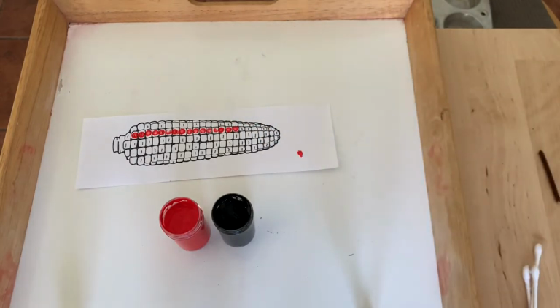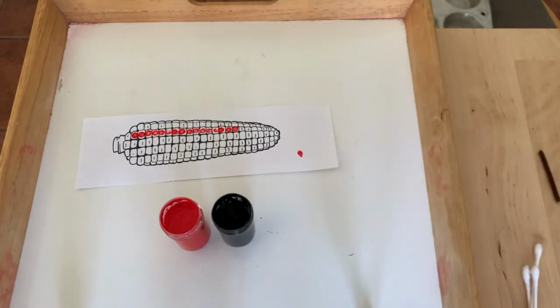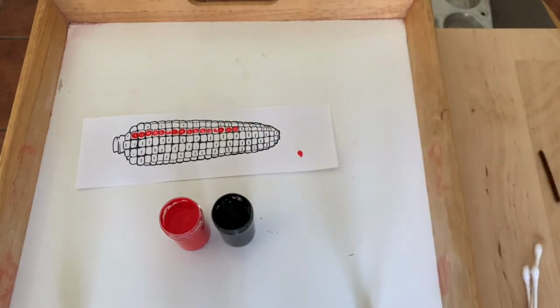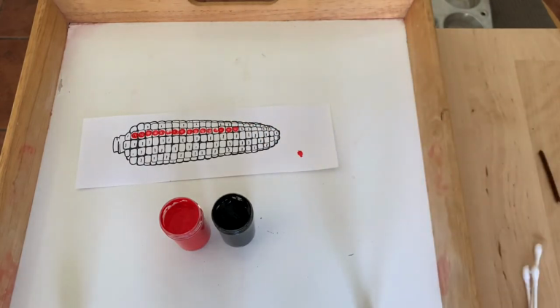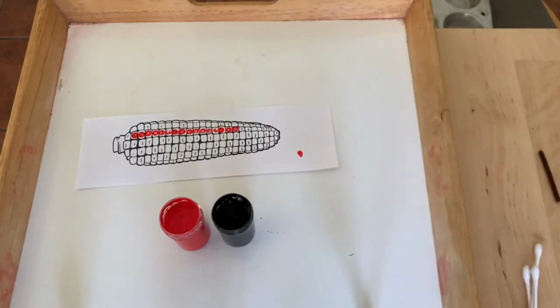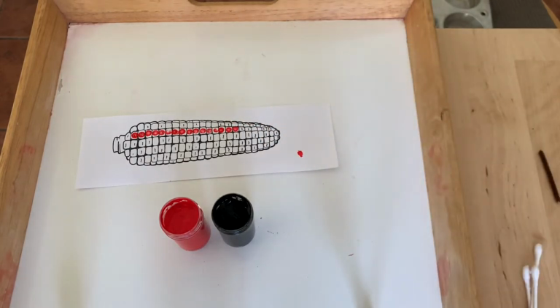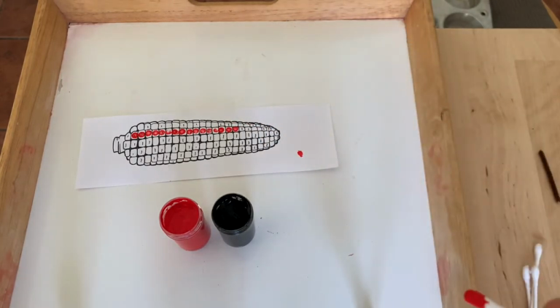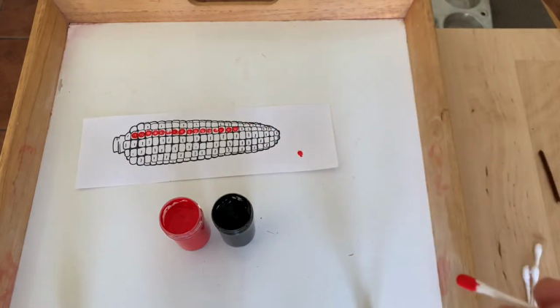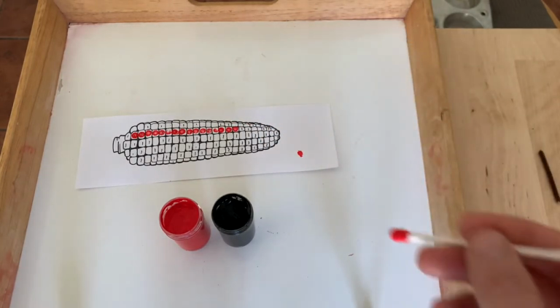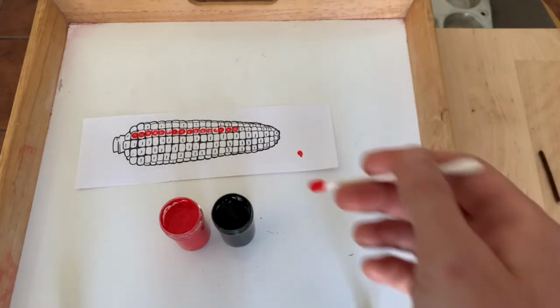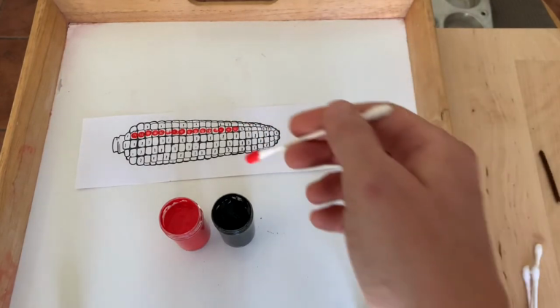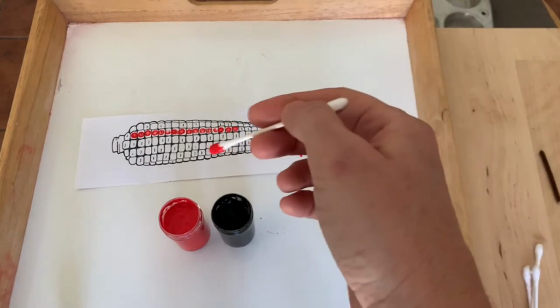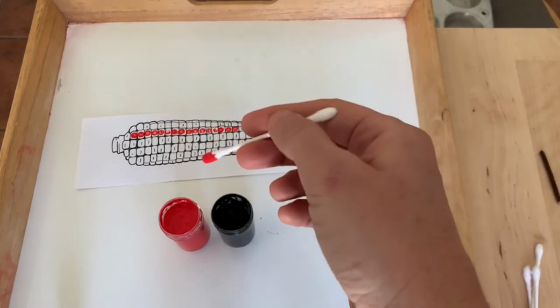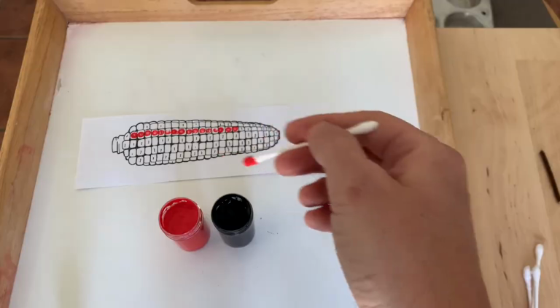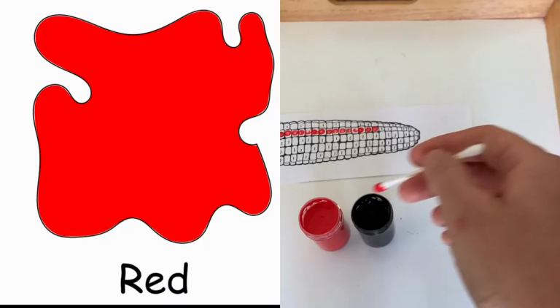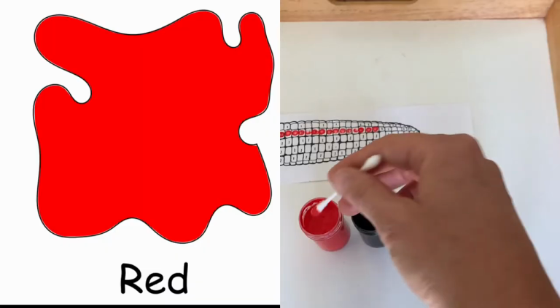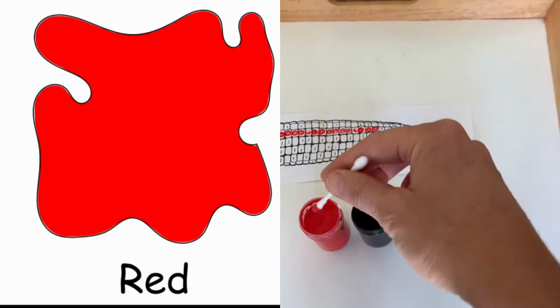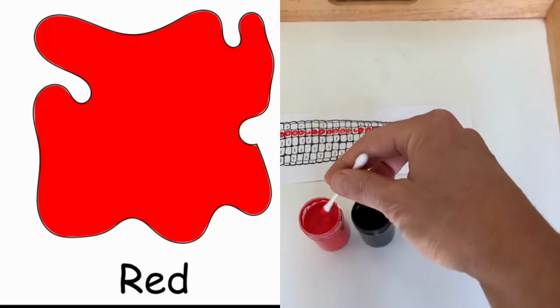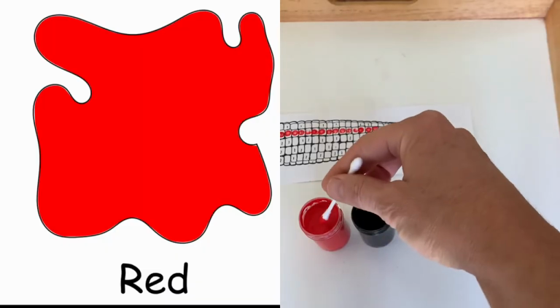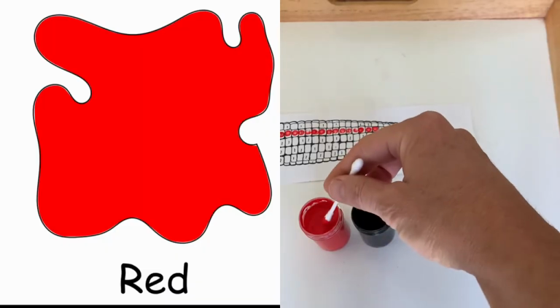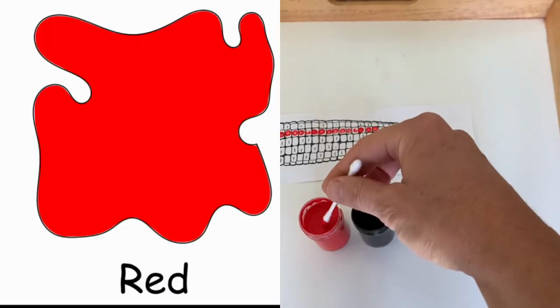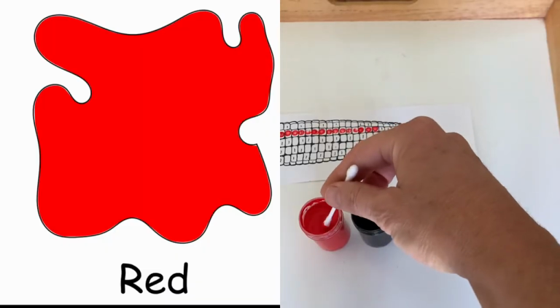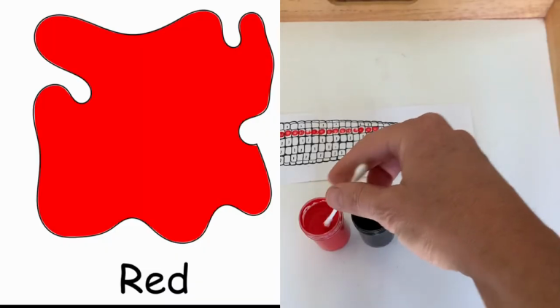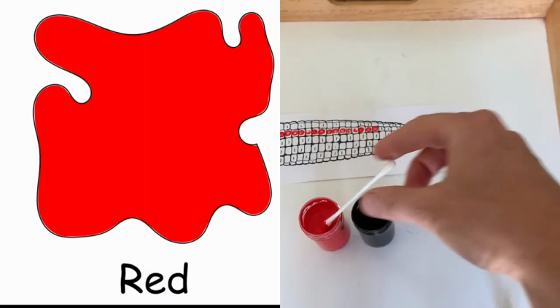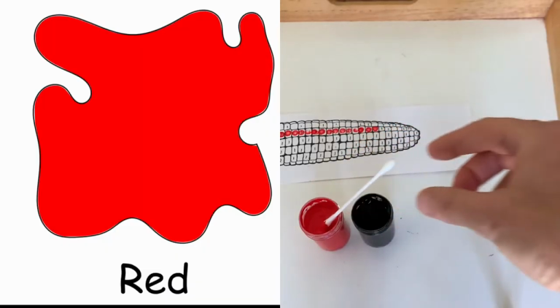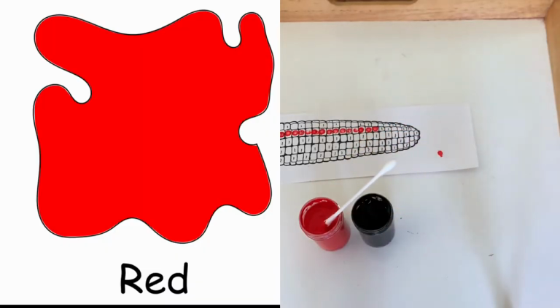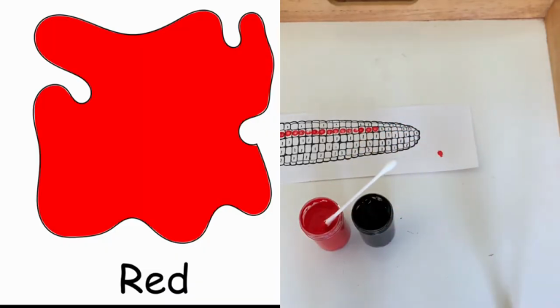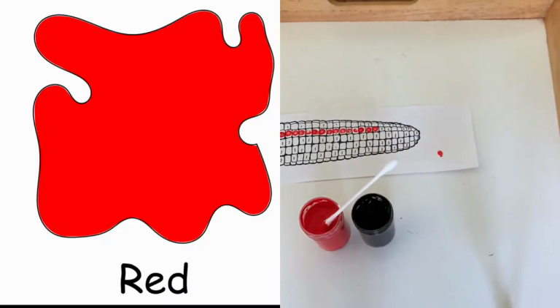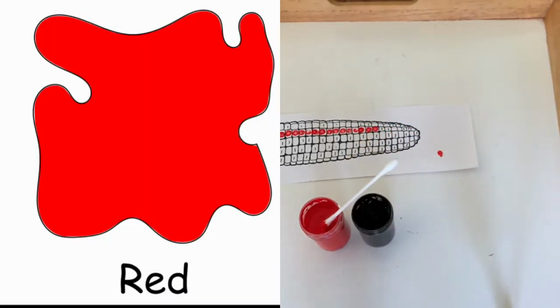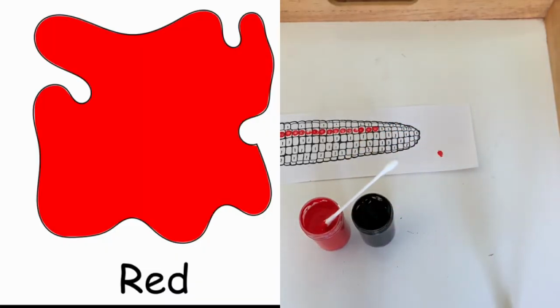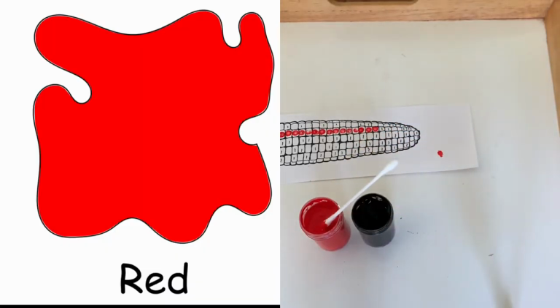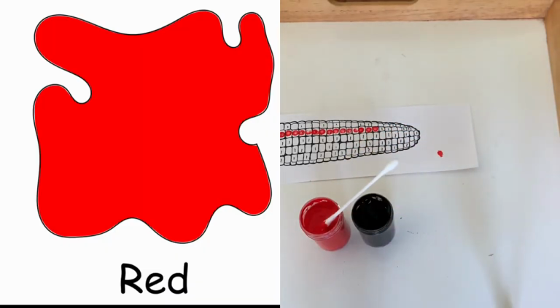You can also practice colors, of course, asking 'do you want red or black?'